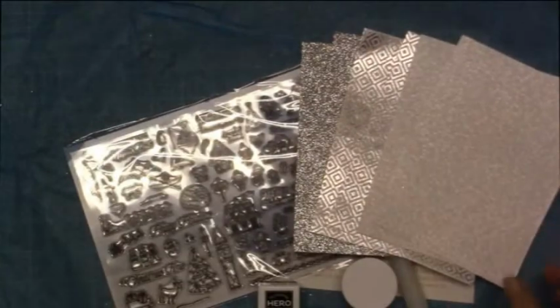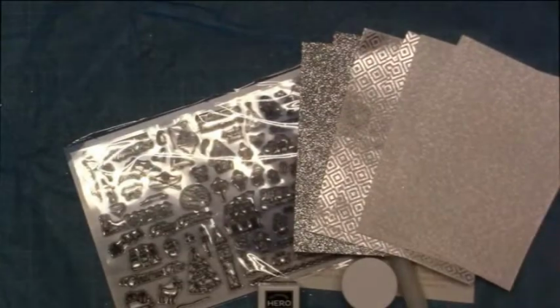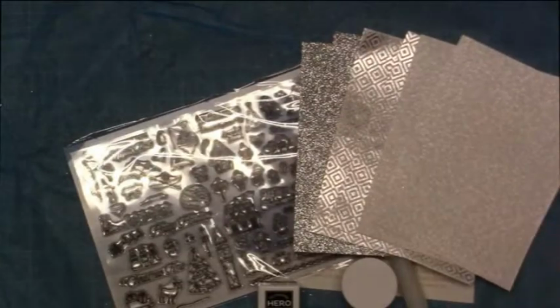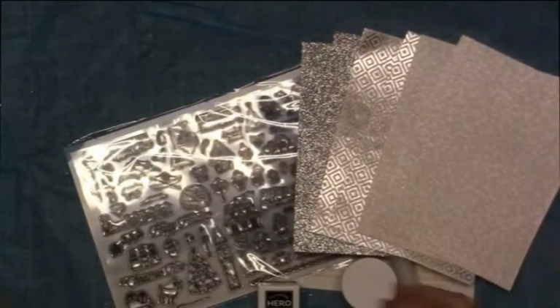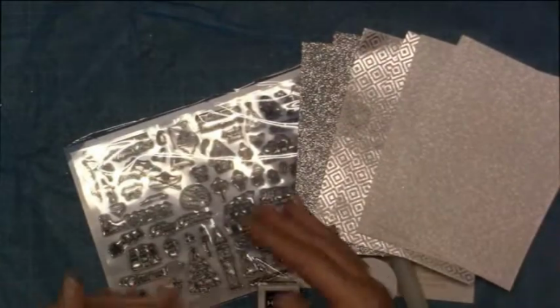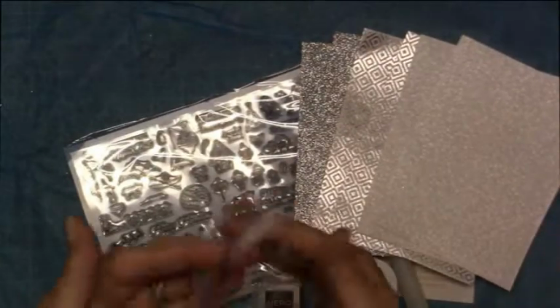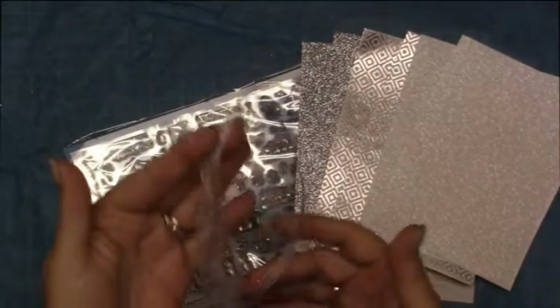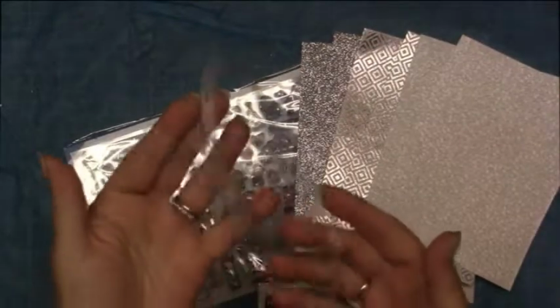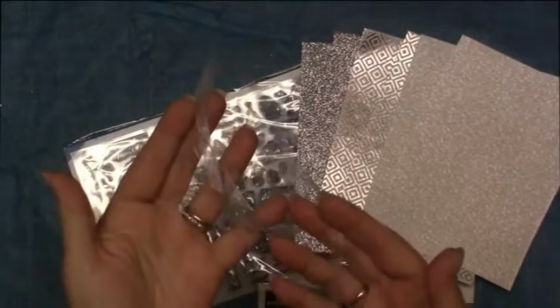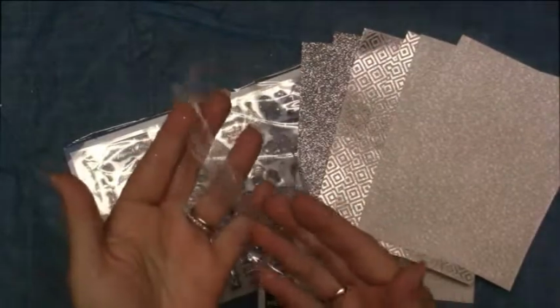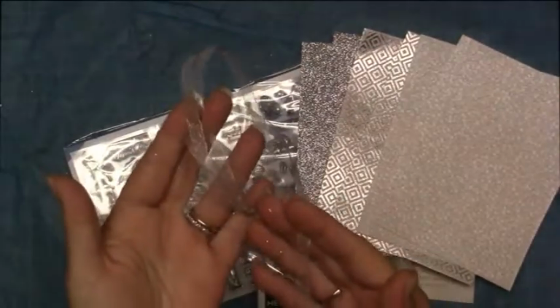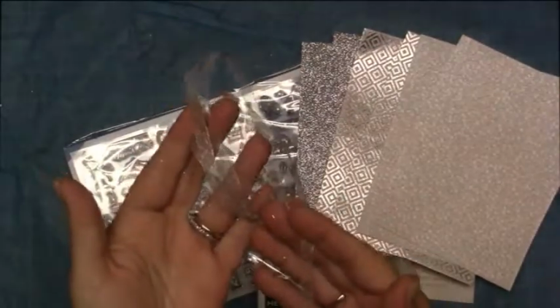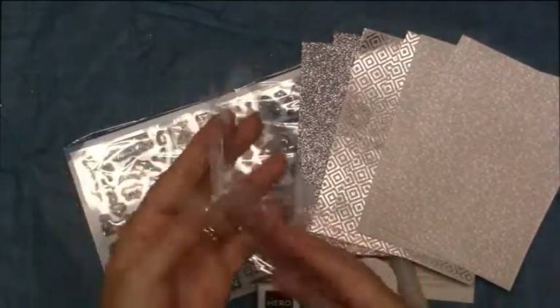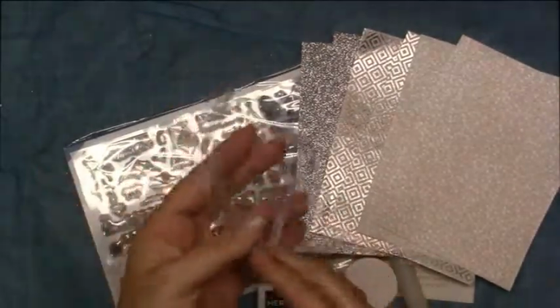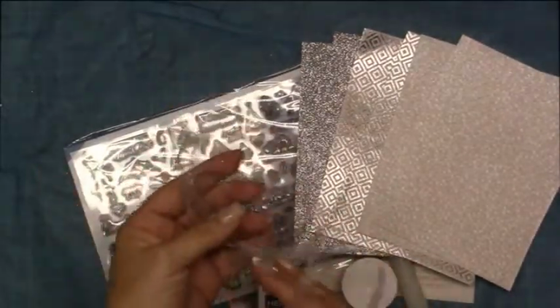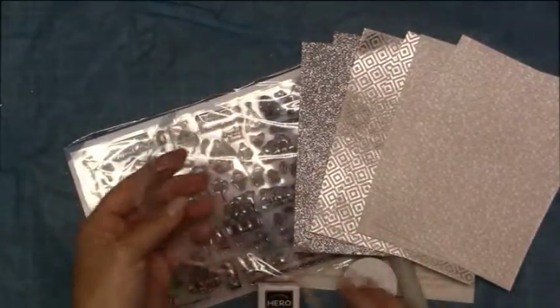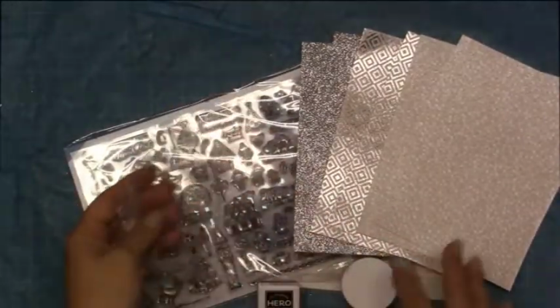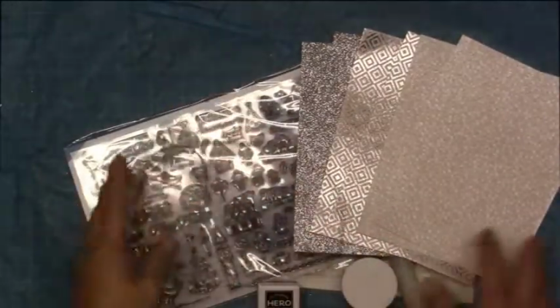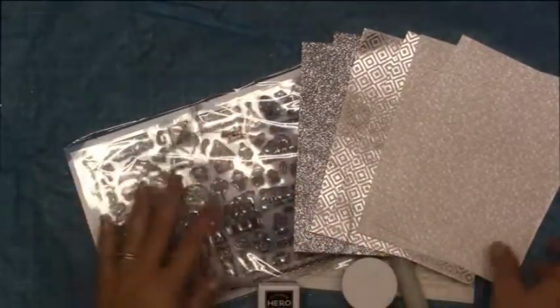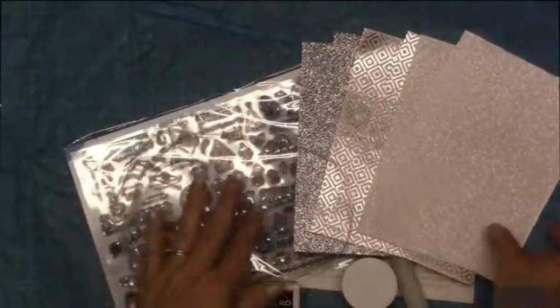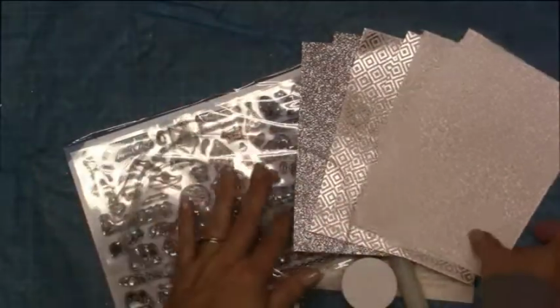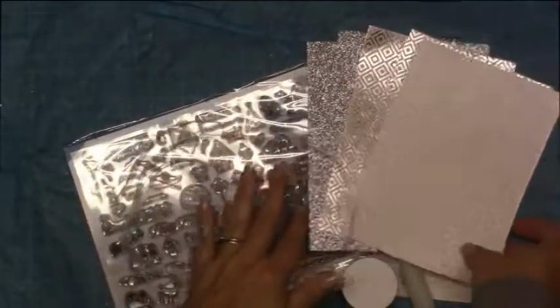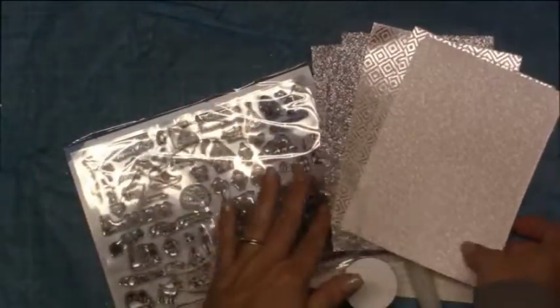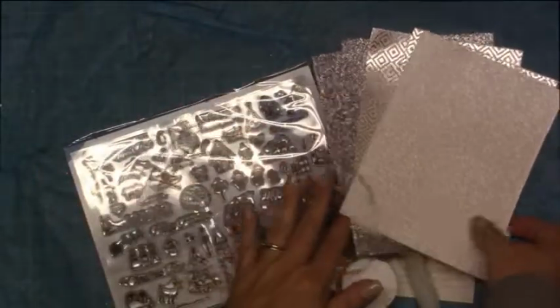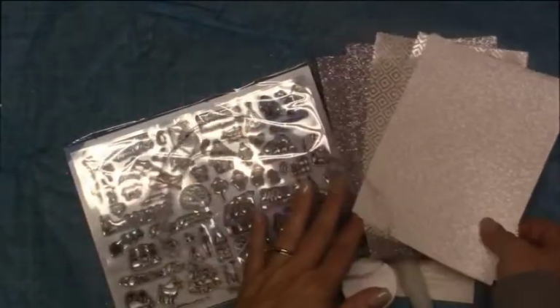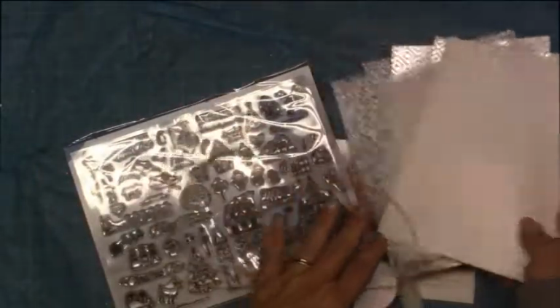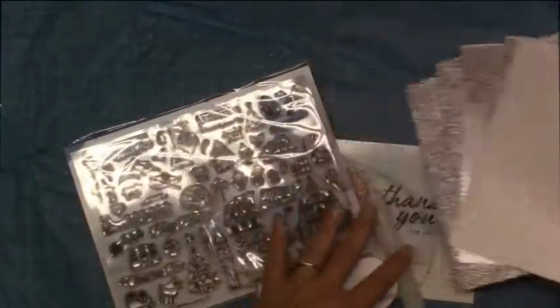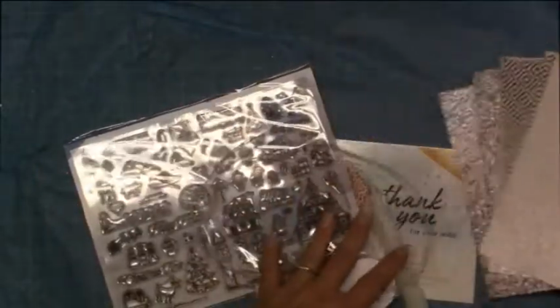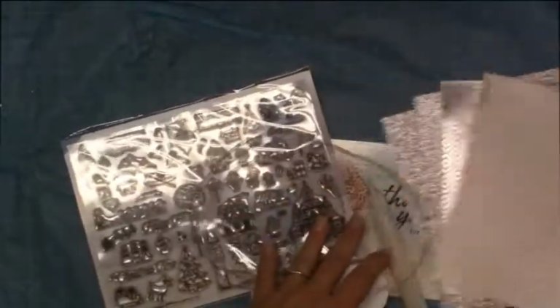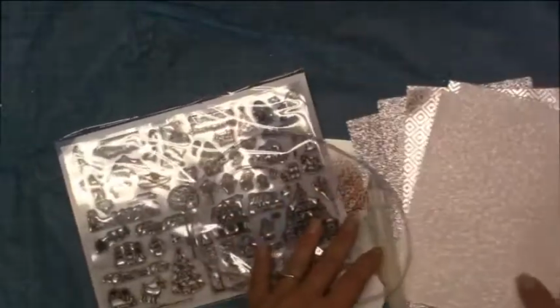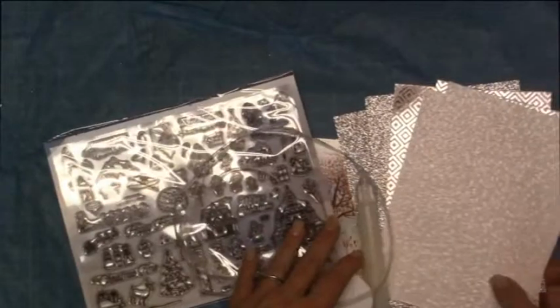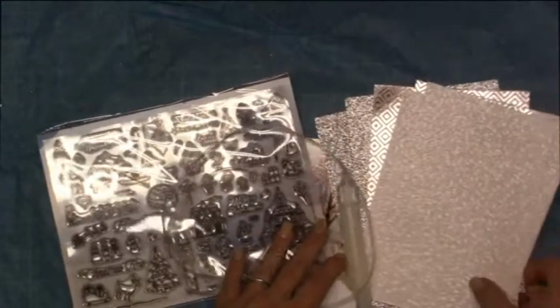And then of course it was tied with a sheer ribbon. So that's everything that came in this month's kit.